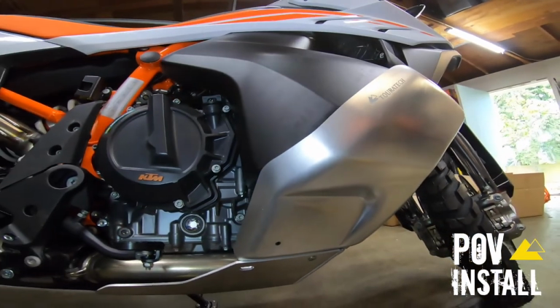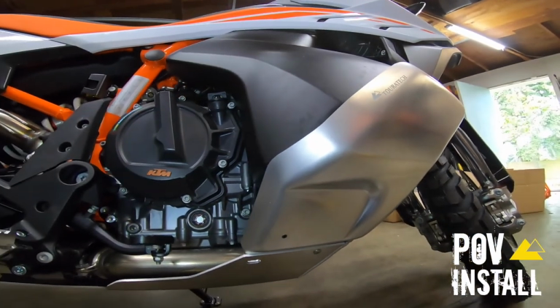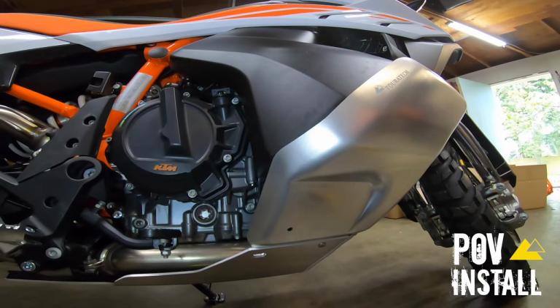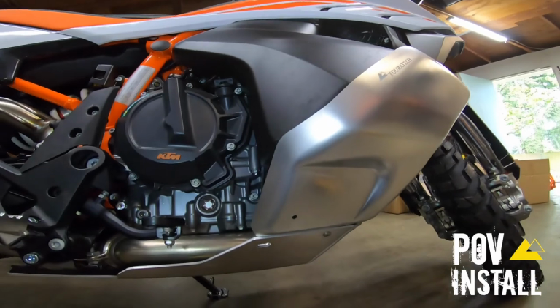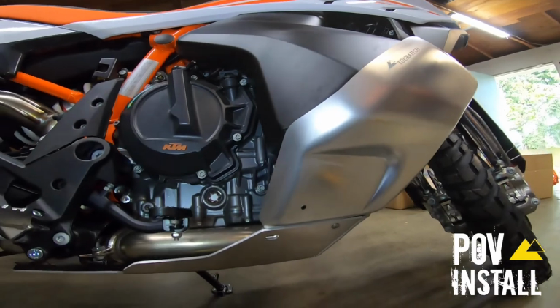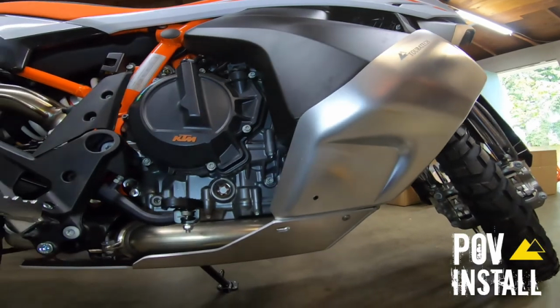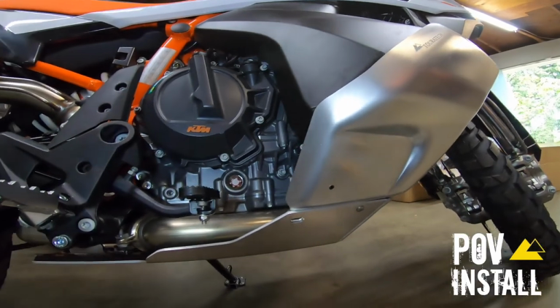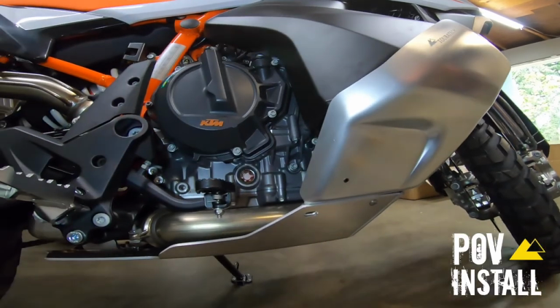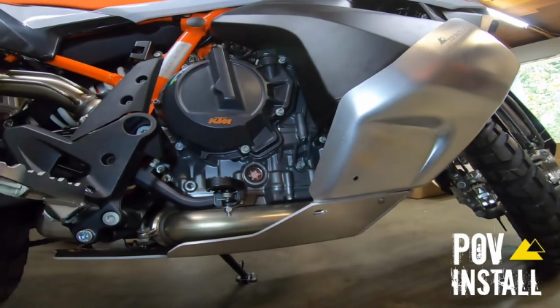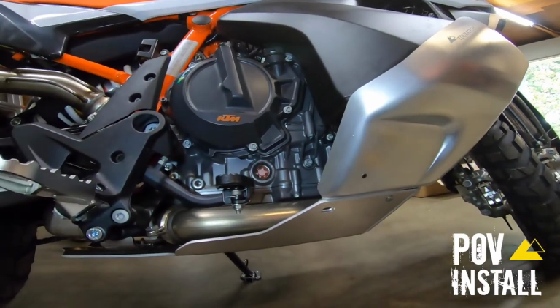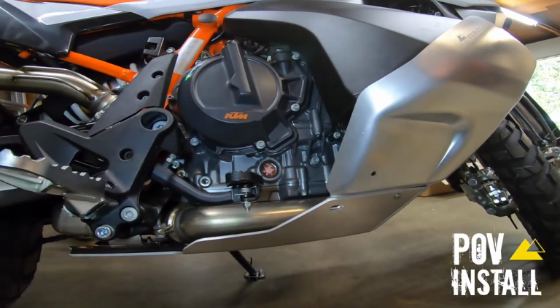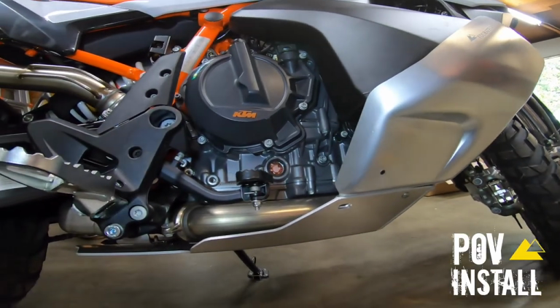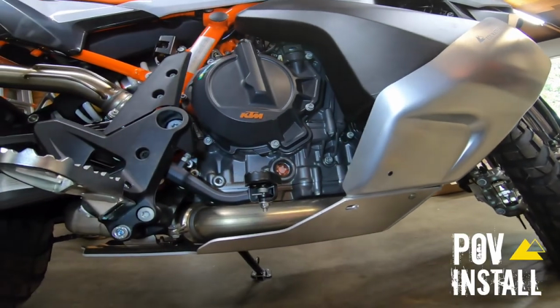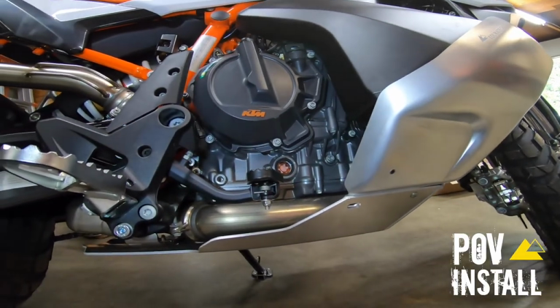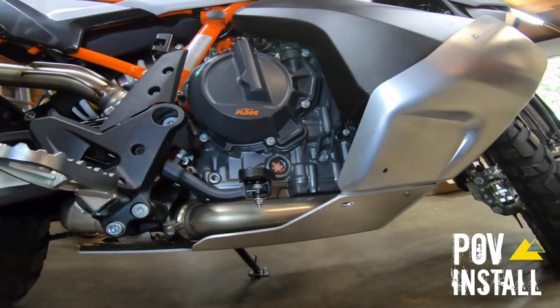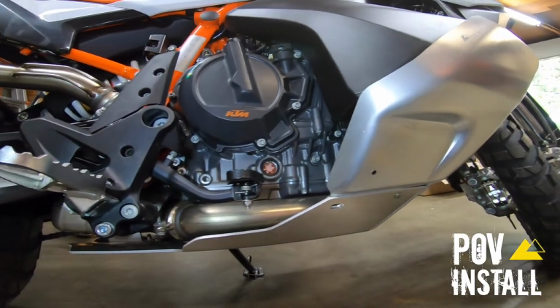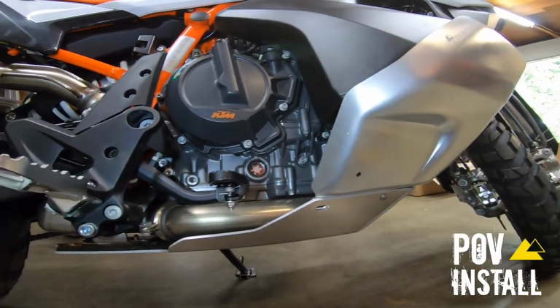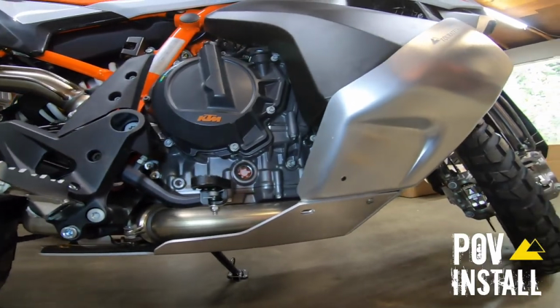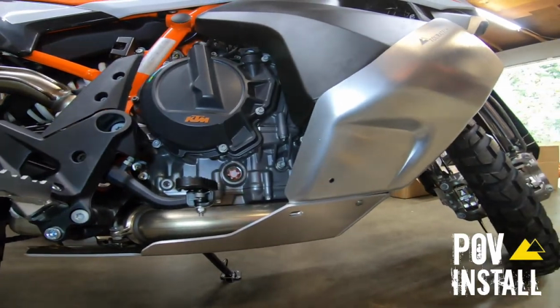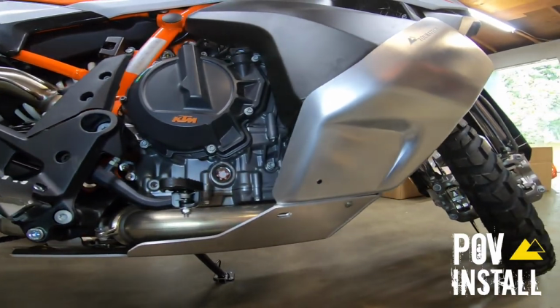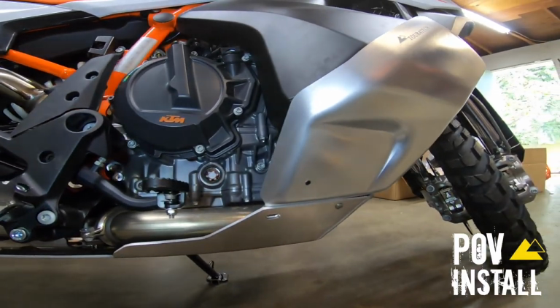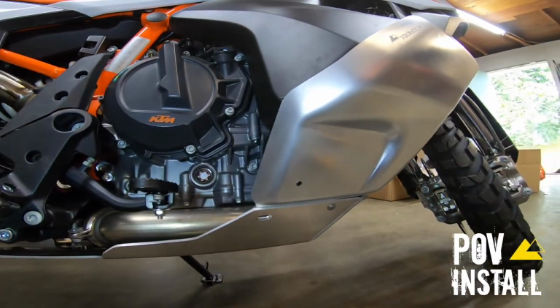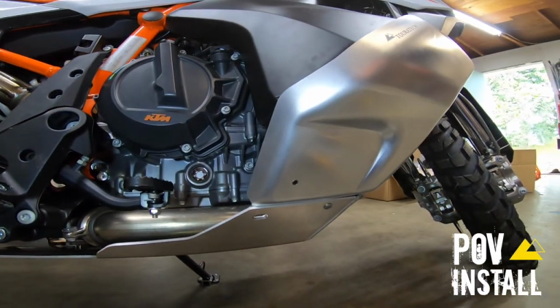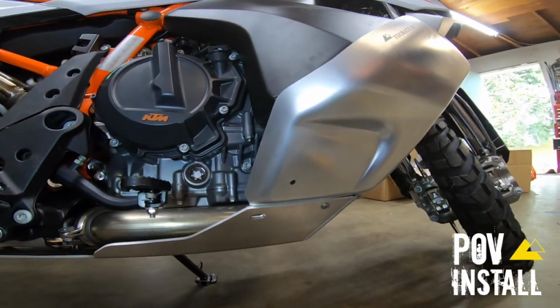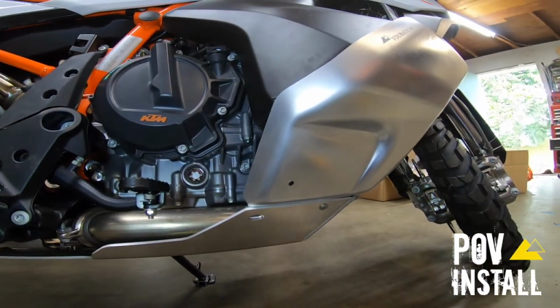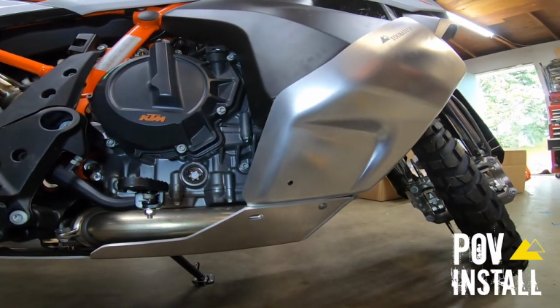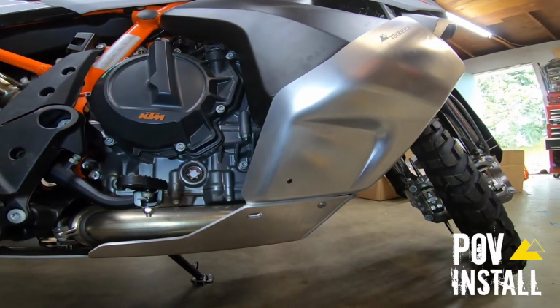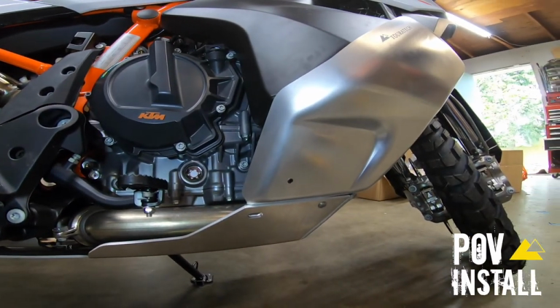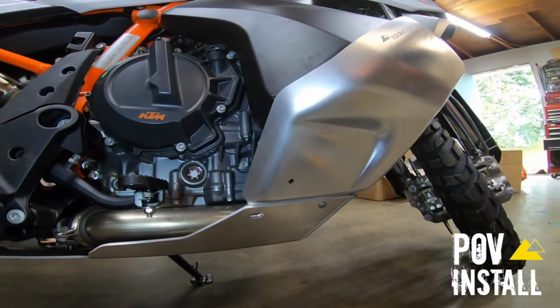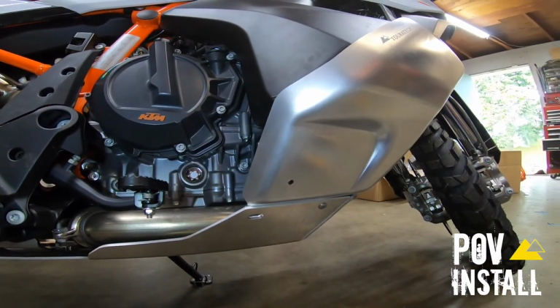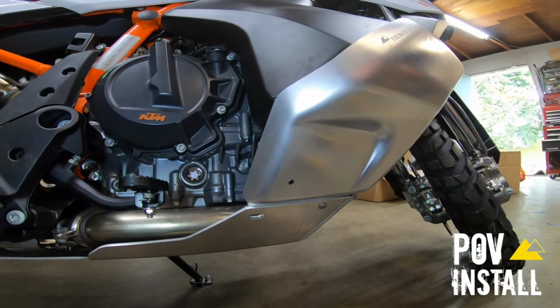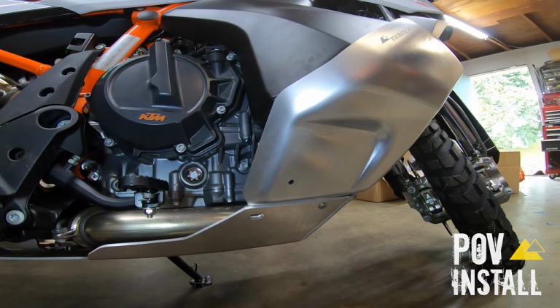This bike's ready to rip. I'm going to throw the Turatec crash bars on it, and she's ready to ride.